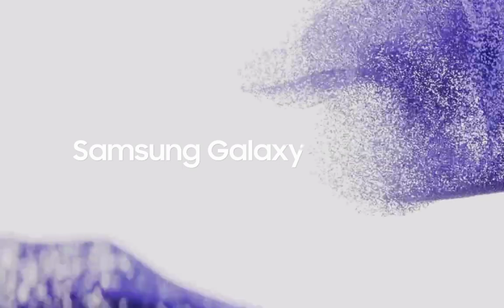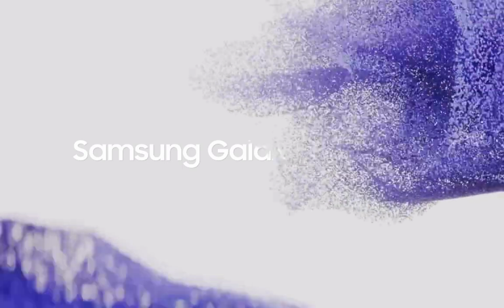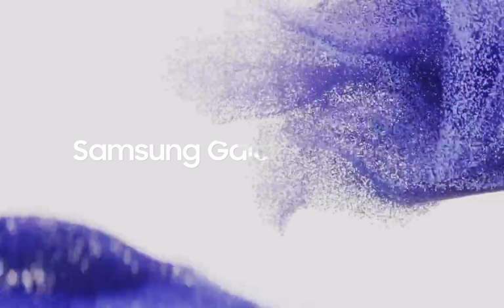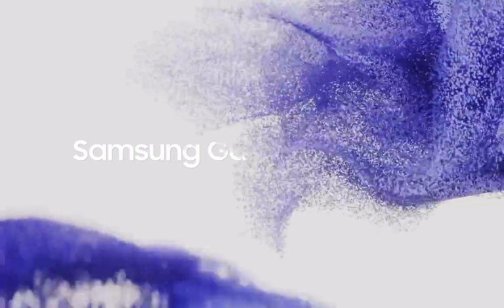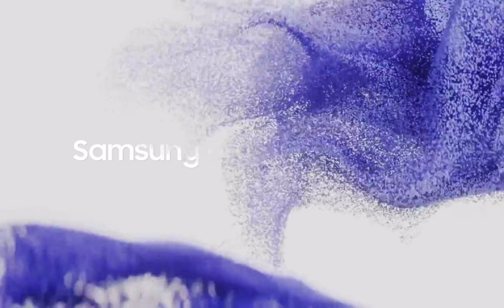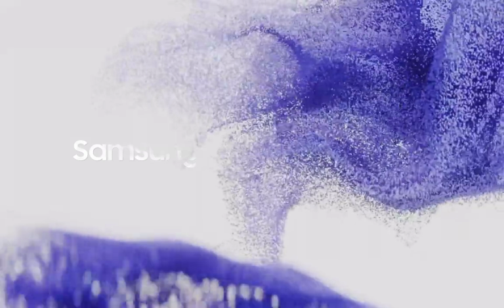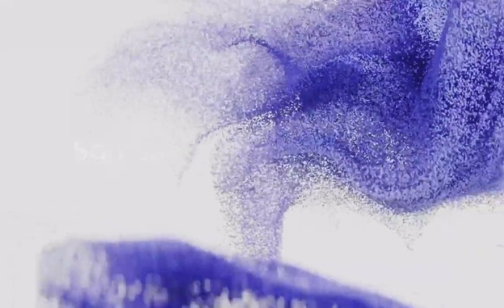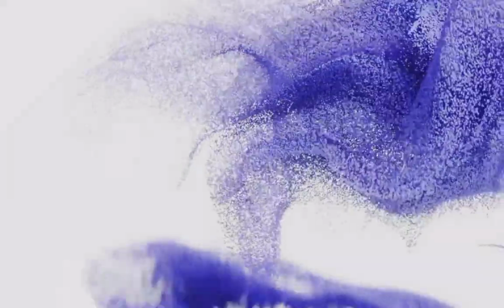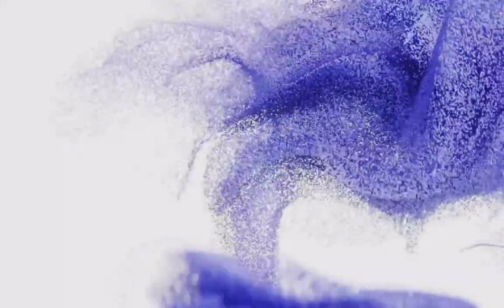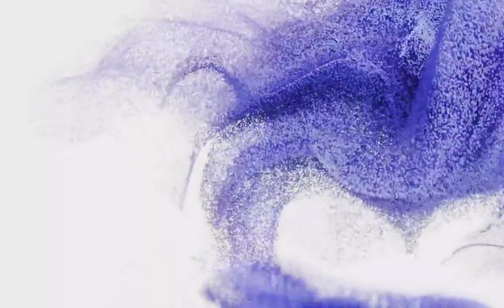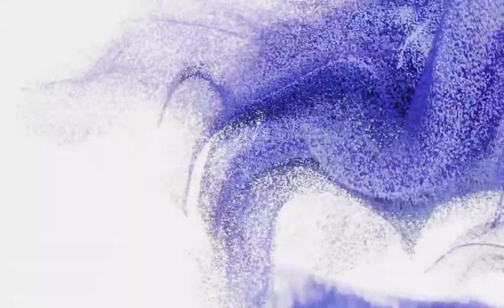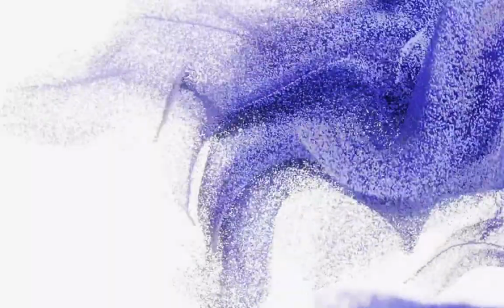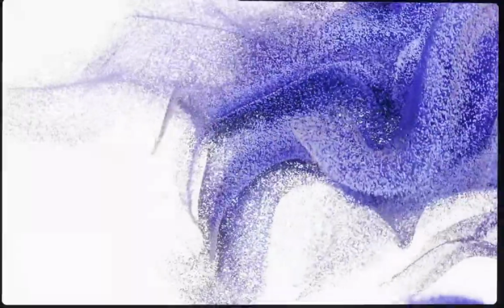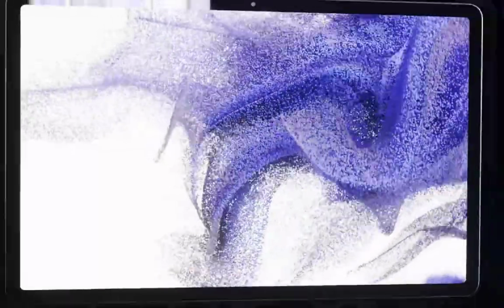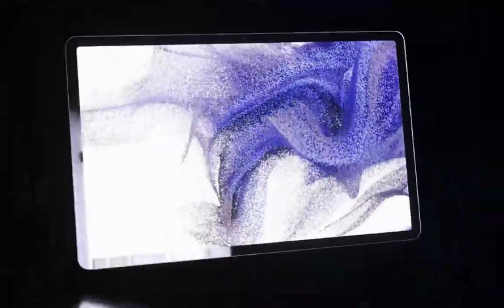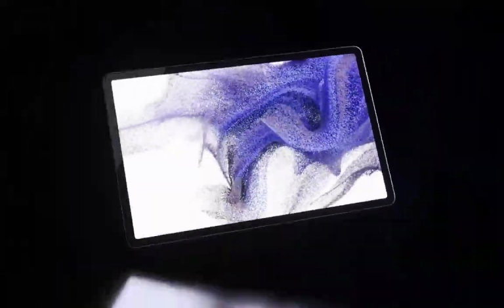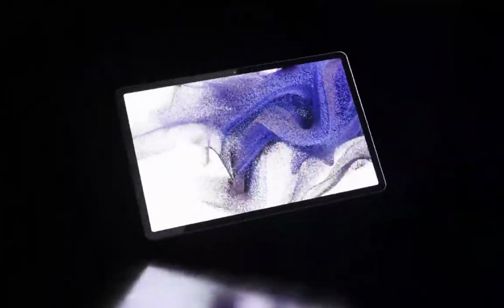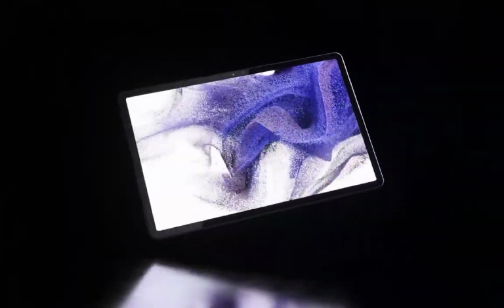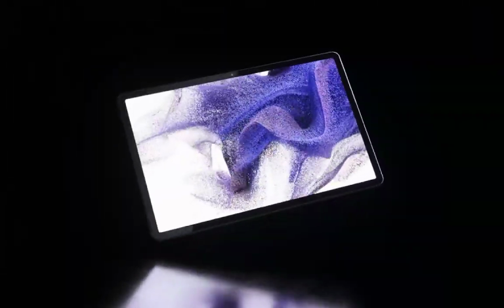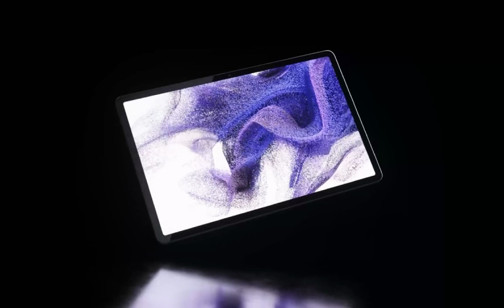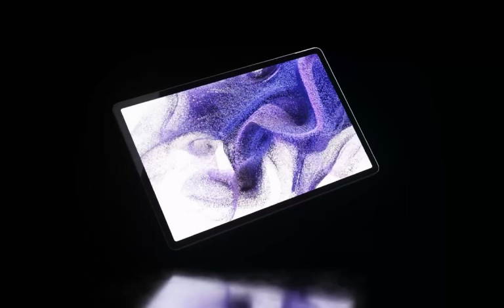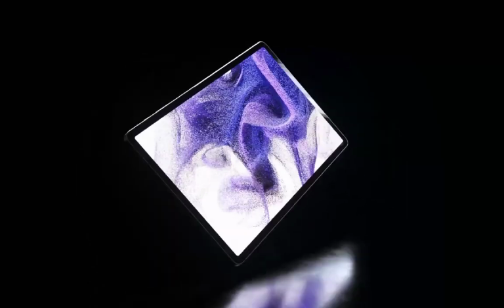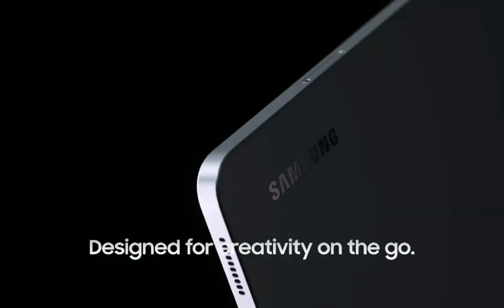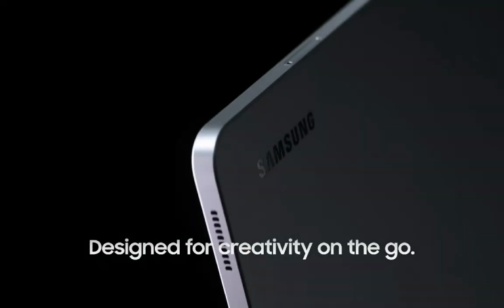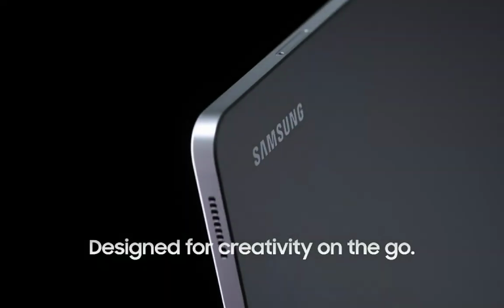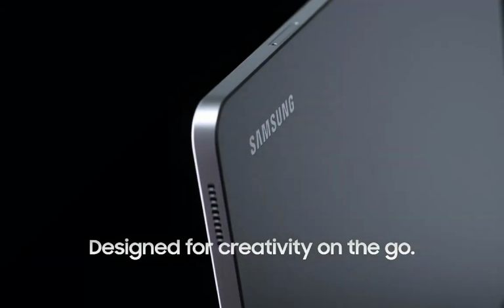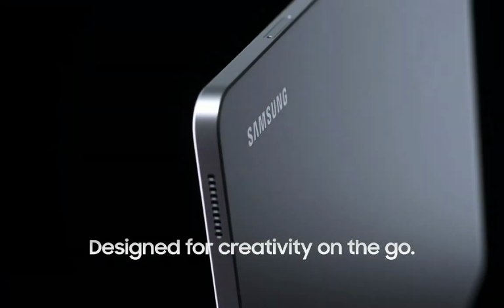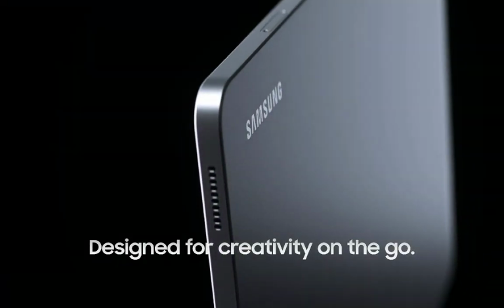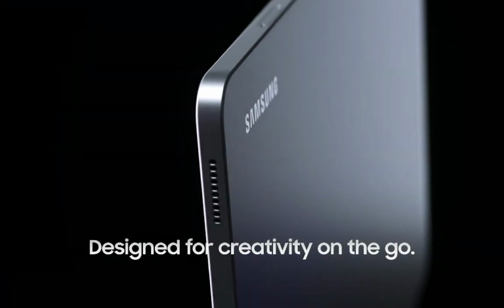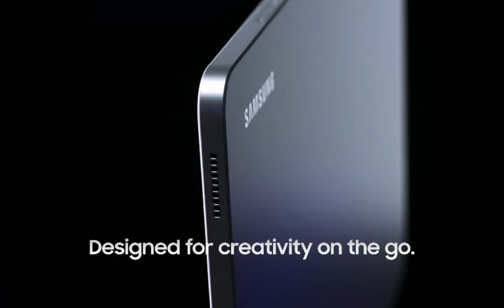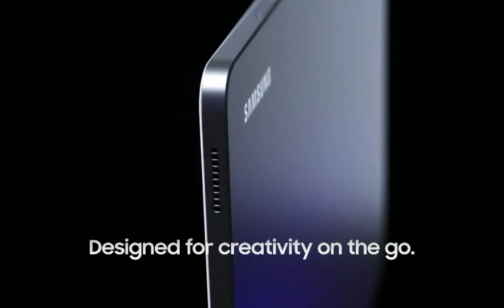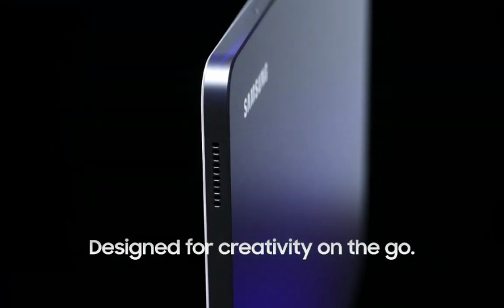Introducing the tablet designed to bring your best ideas to life — the Samsung Galaxy Tab S7 FE.